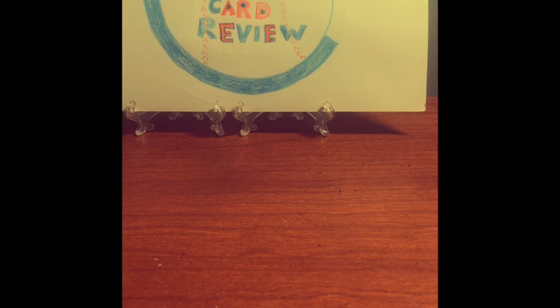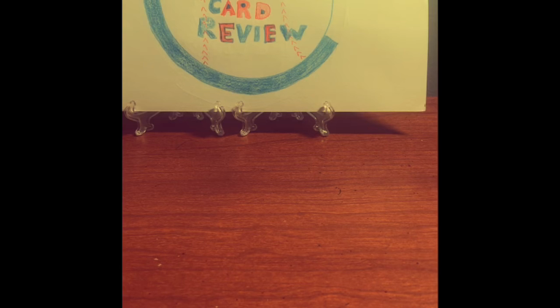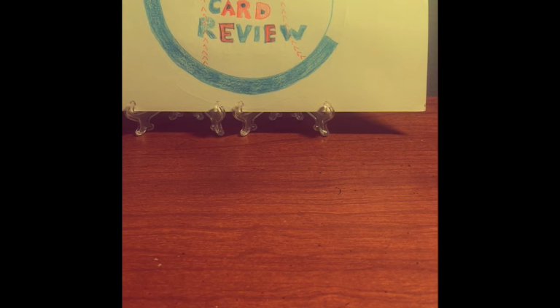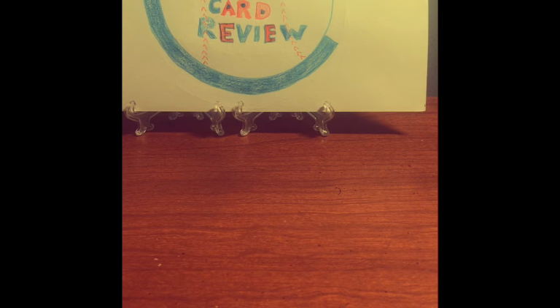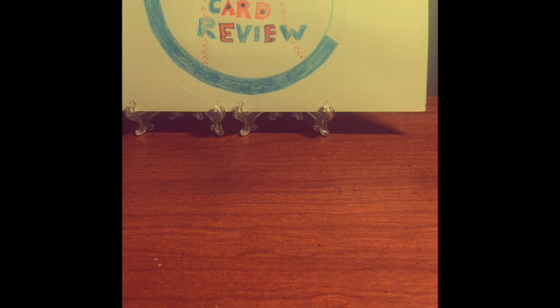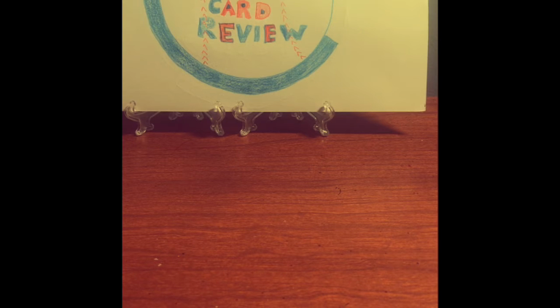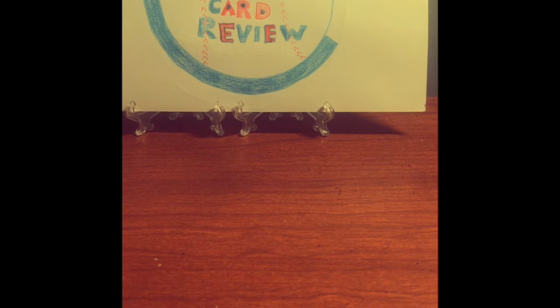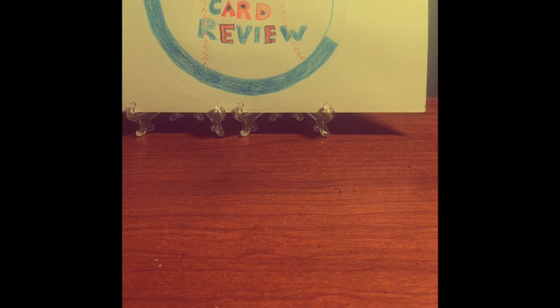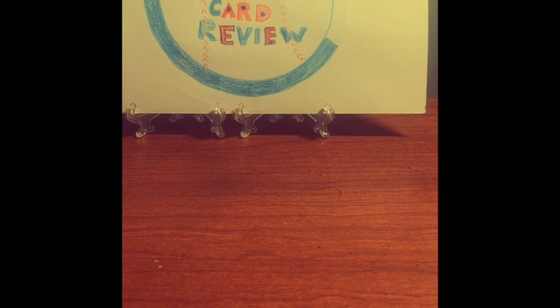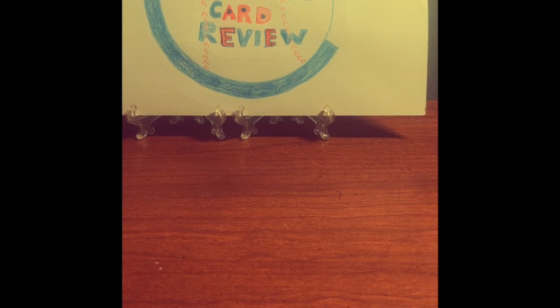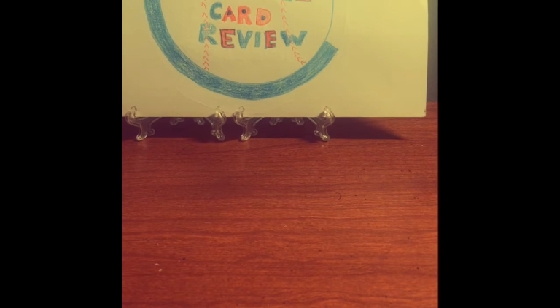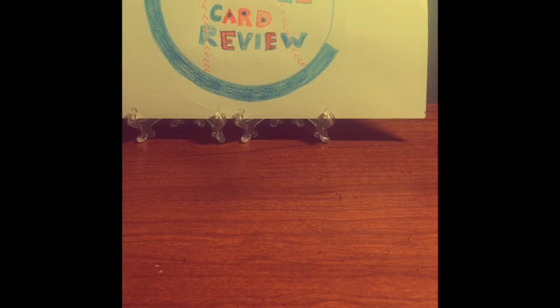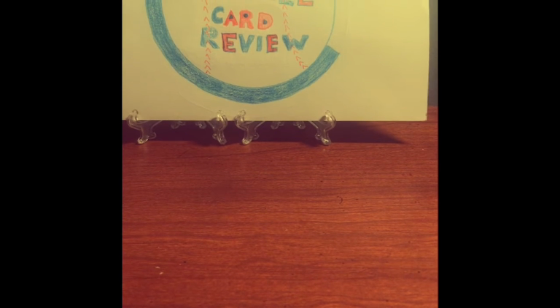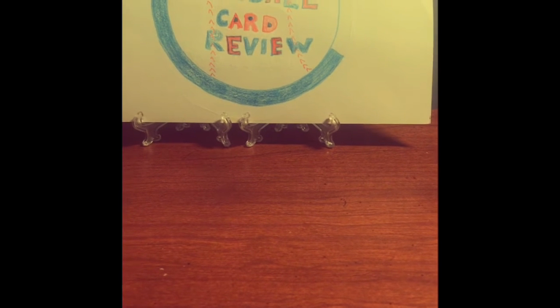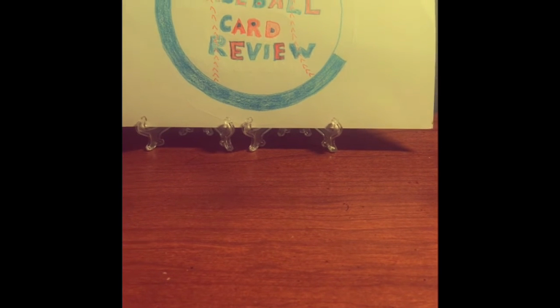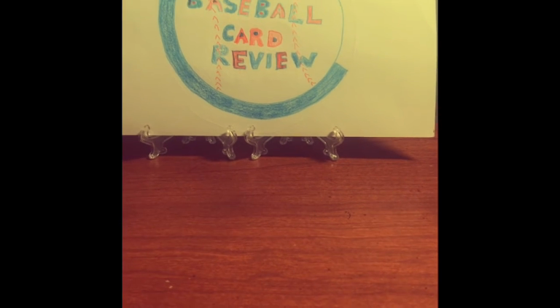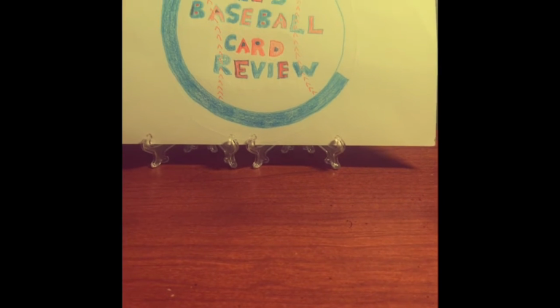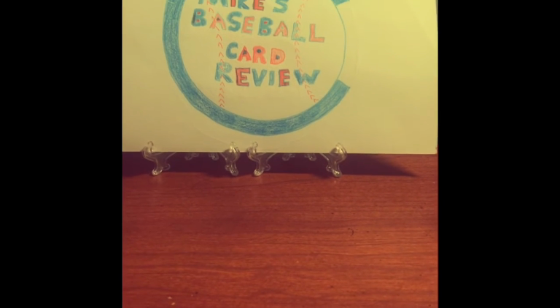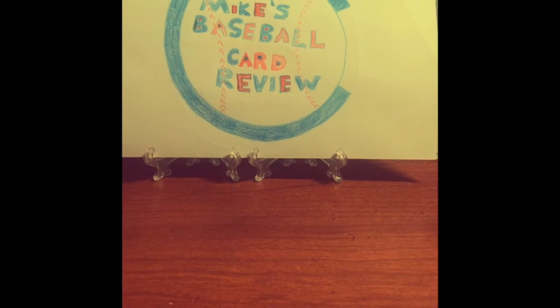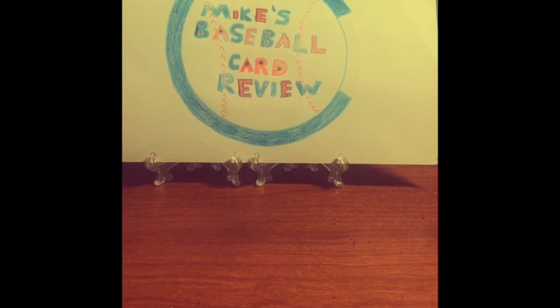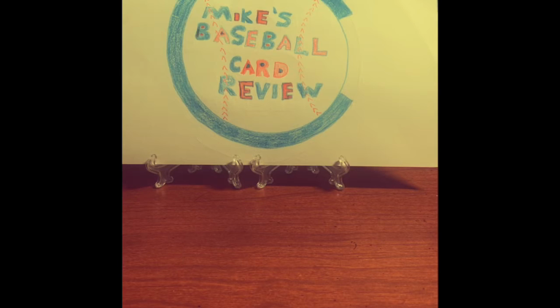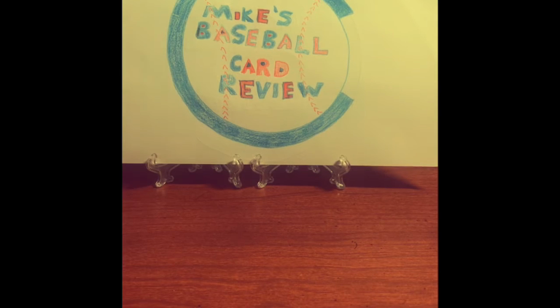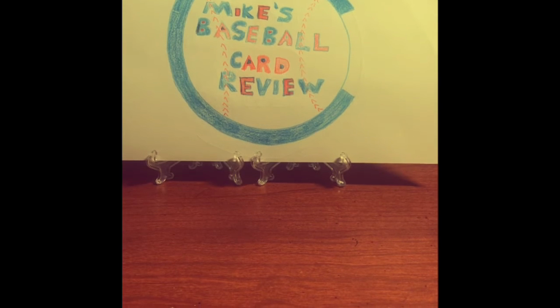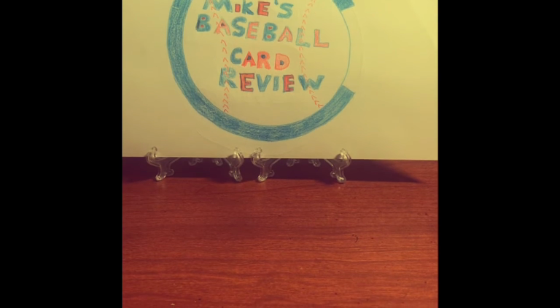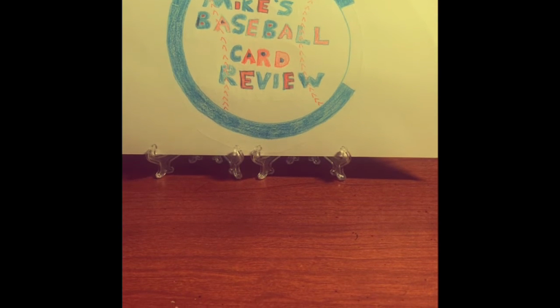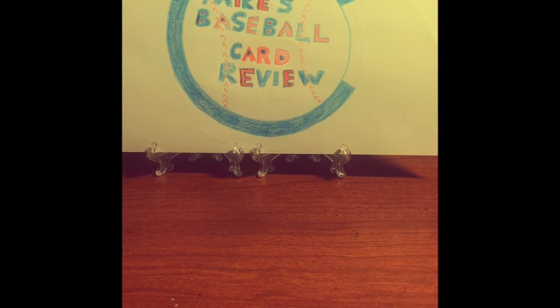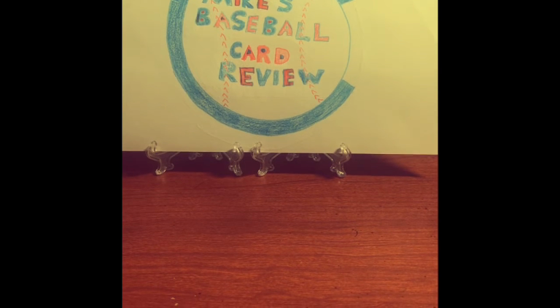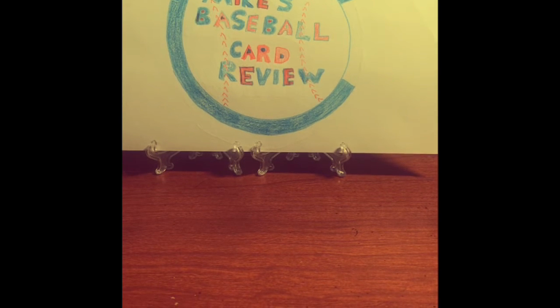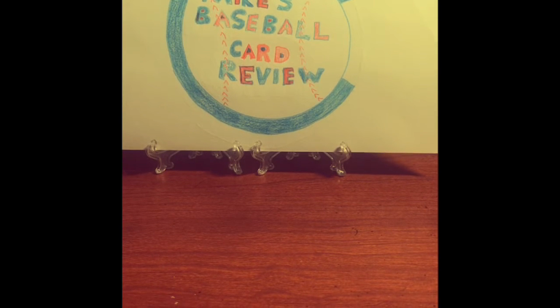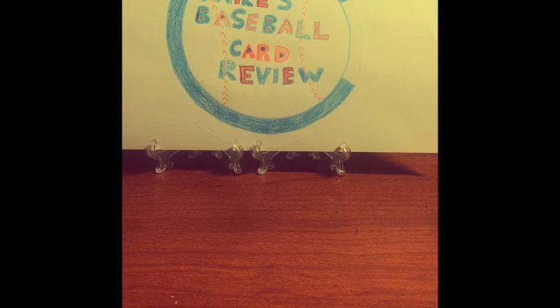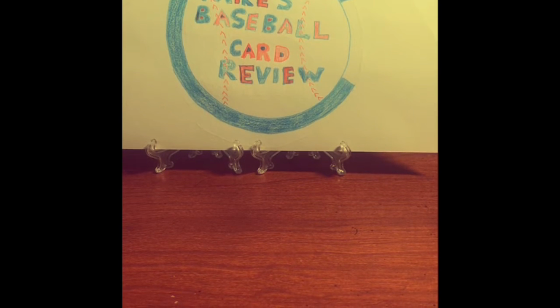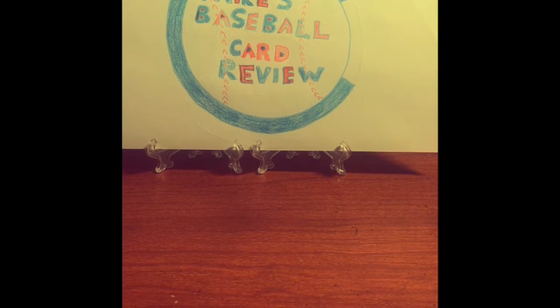Today on Mike's Baseball Card Review, I'll be doing a video response for Kevin's Budget Card Breaks.